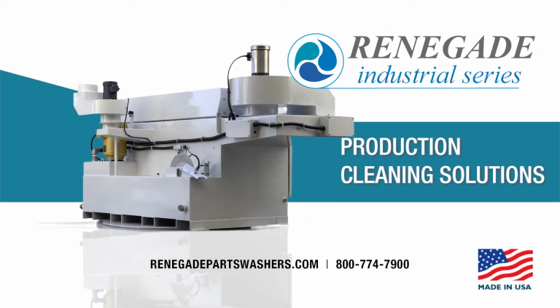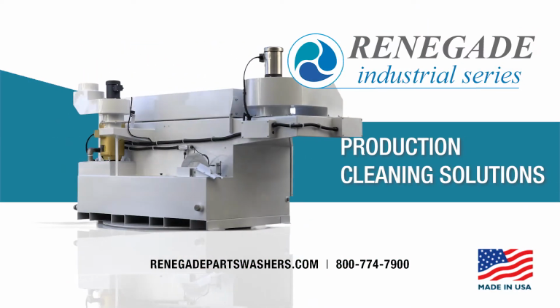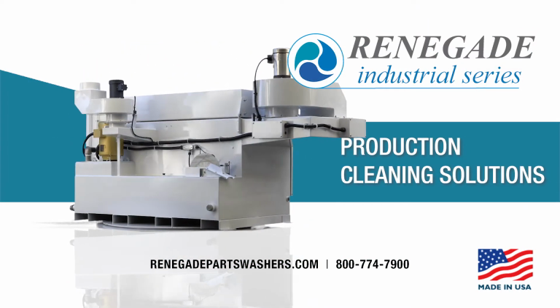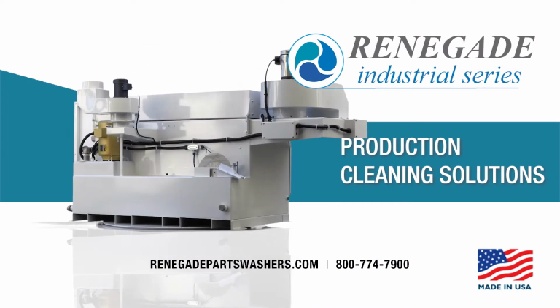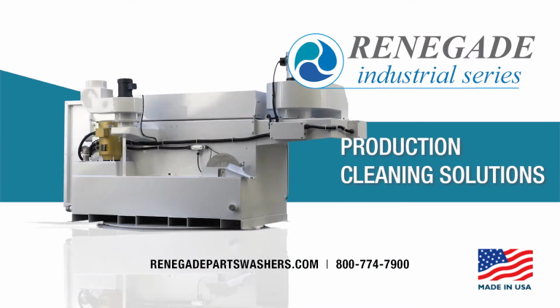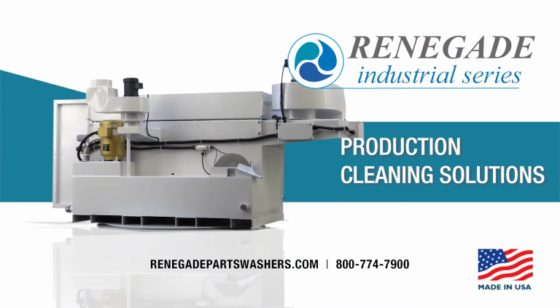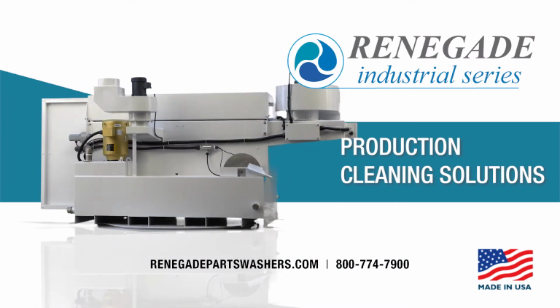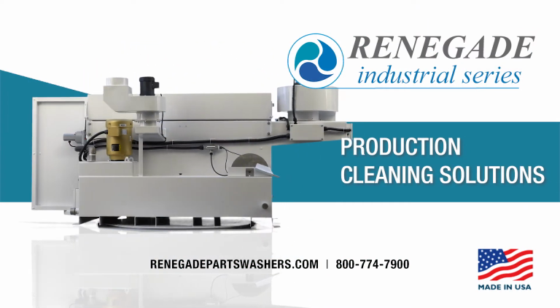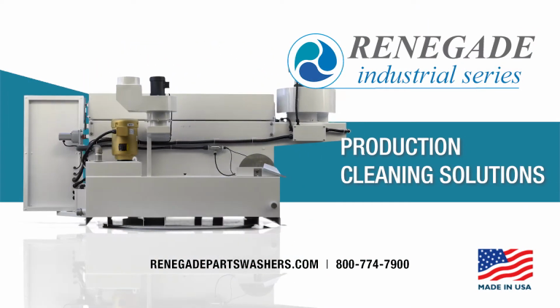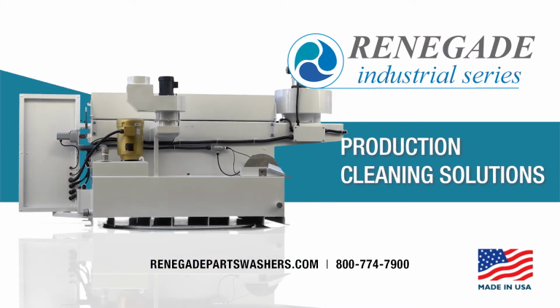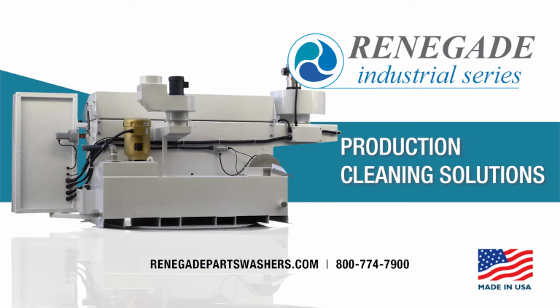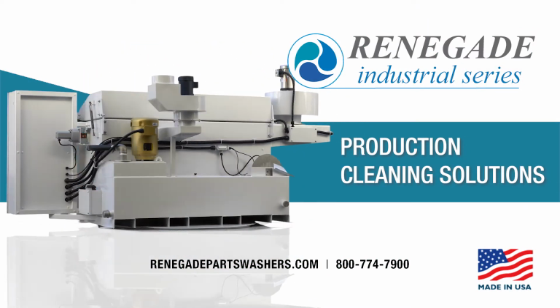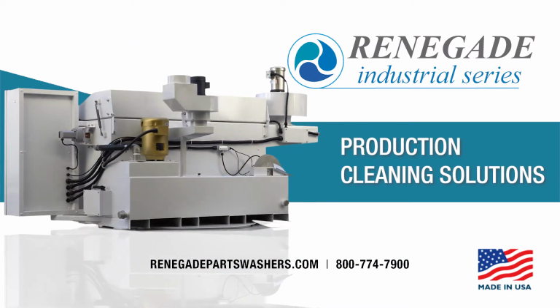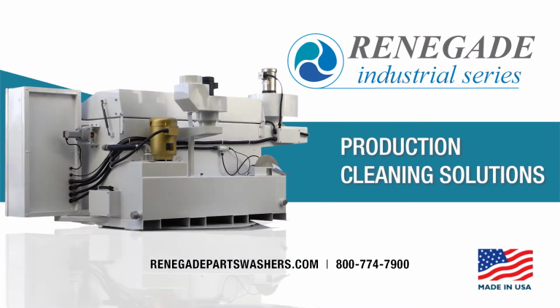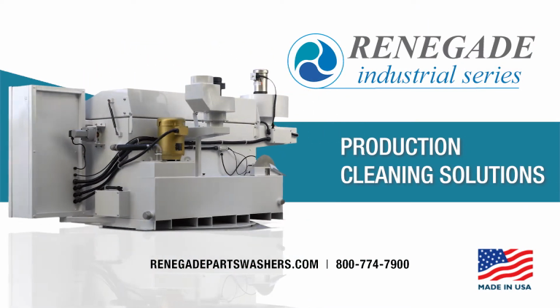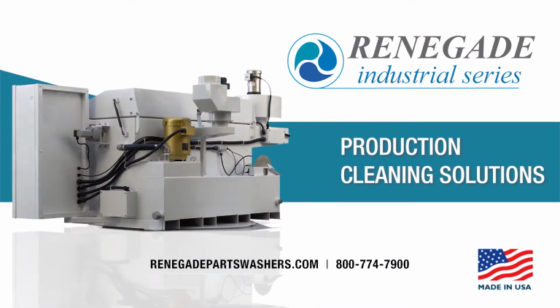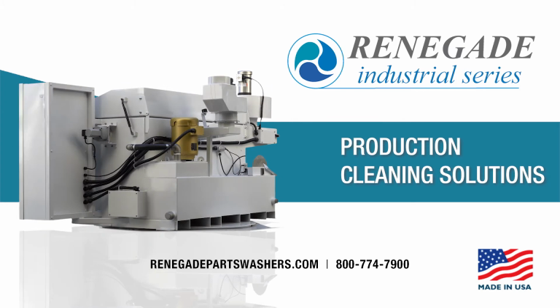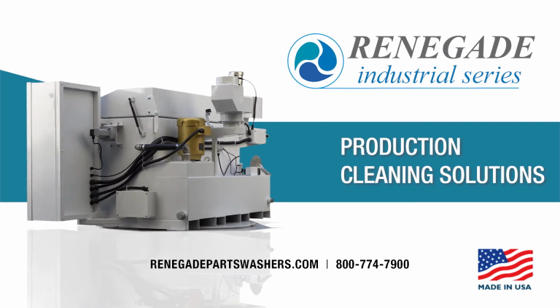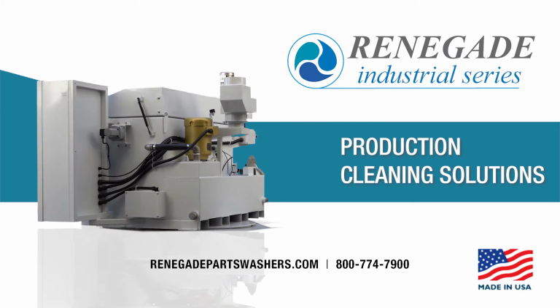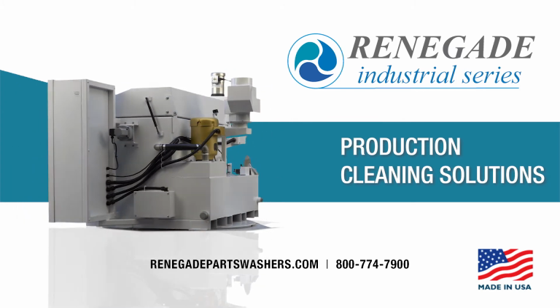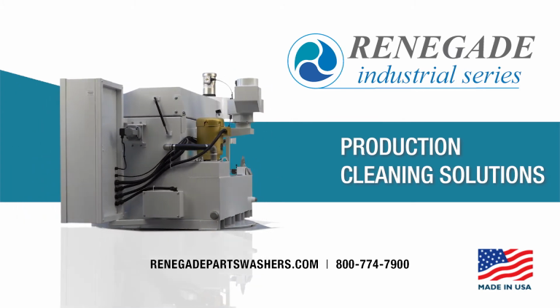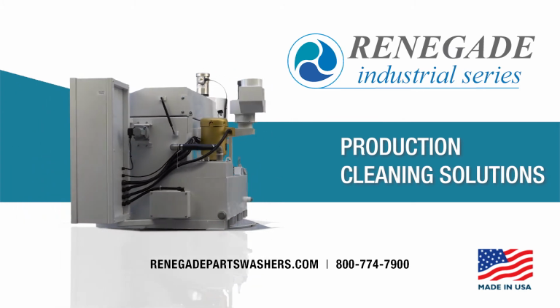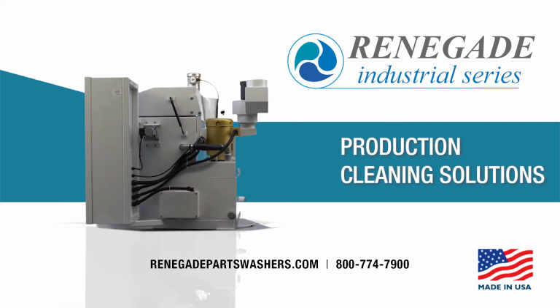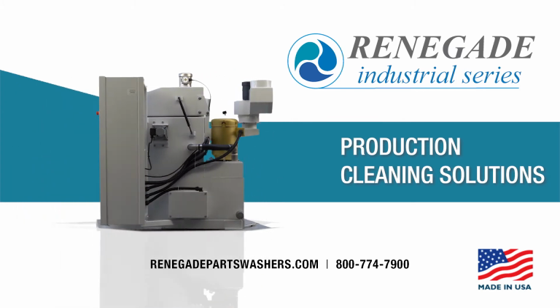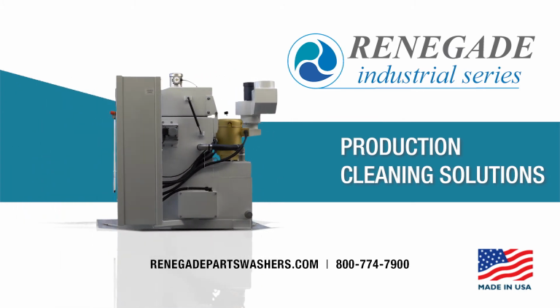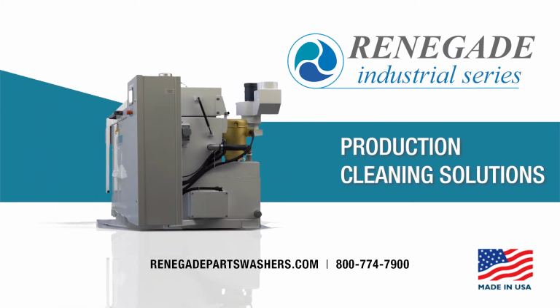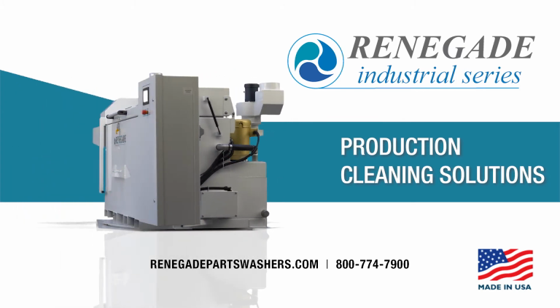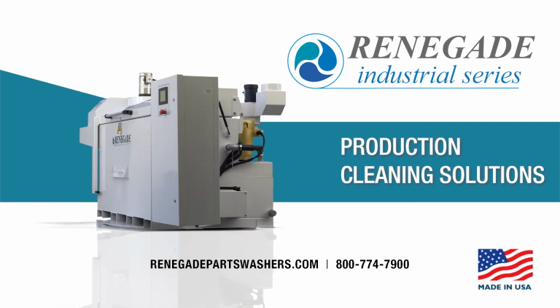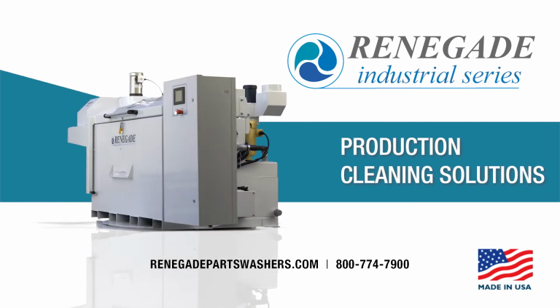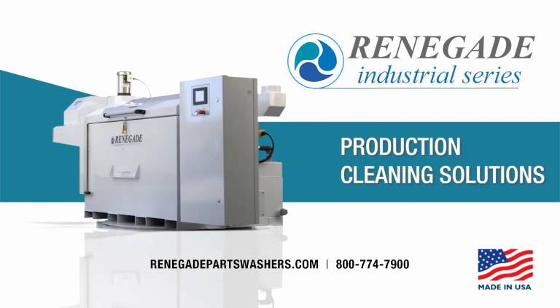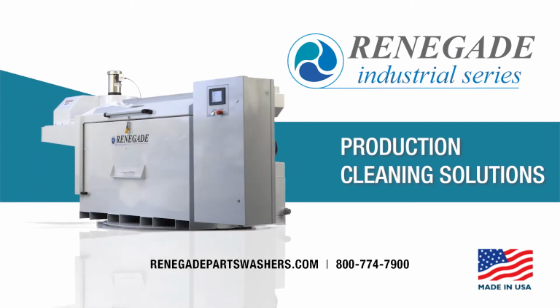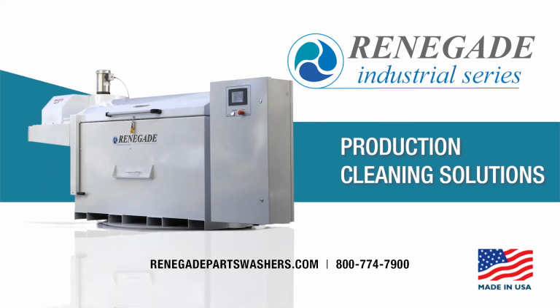Call 800-774-7900 for a CleanSpec Consultation.